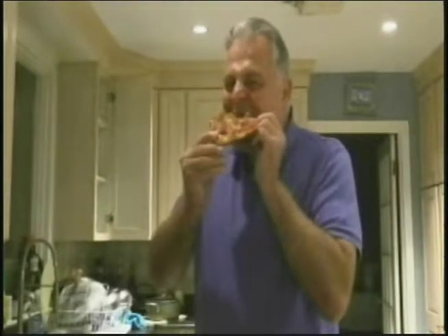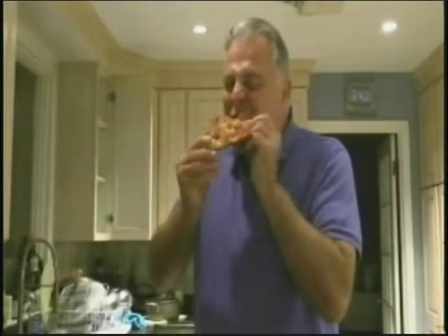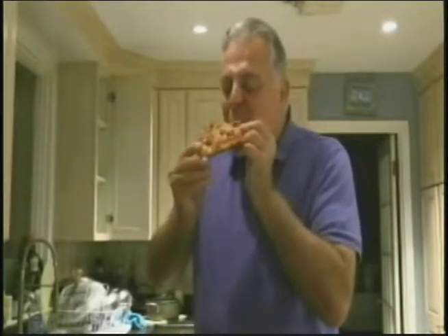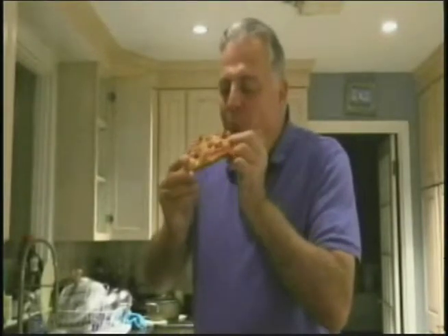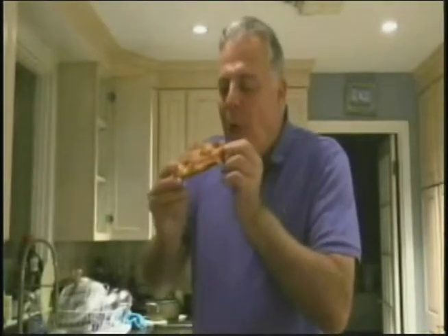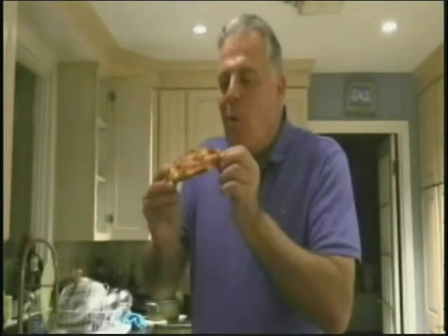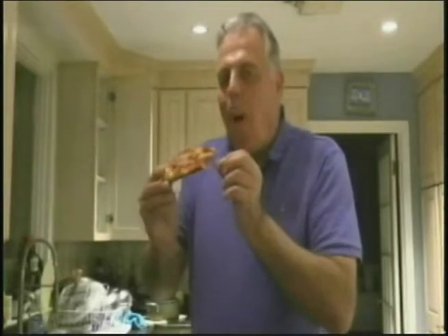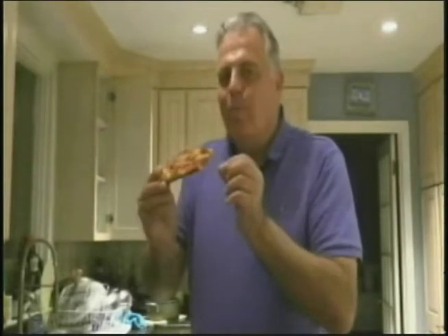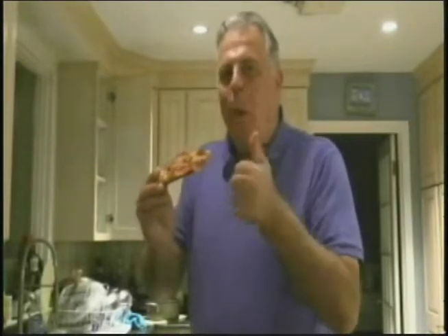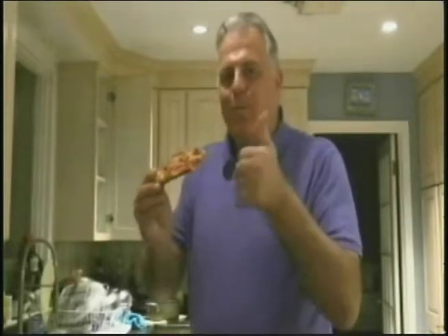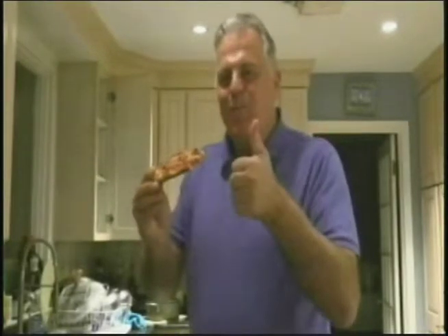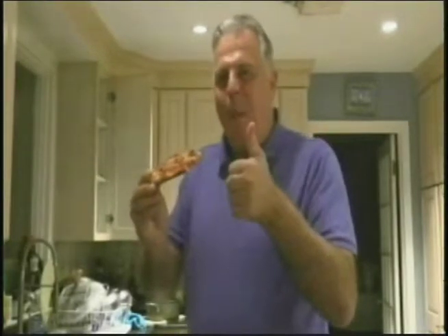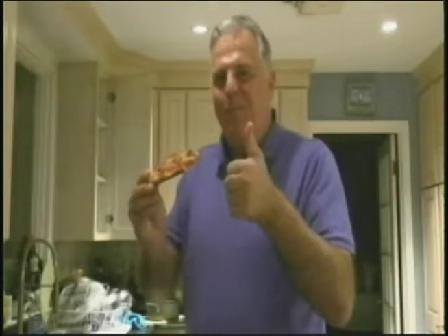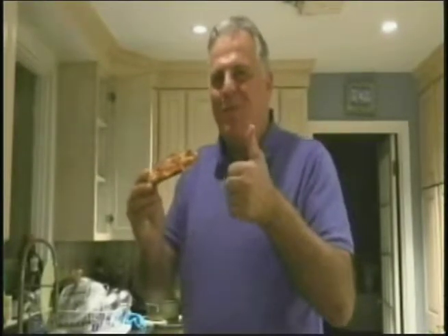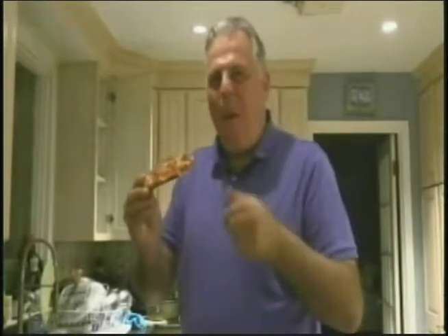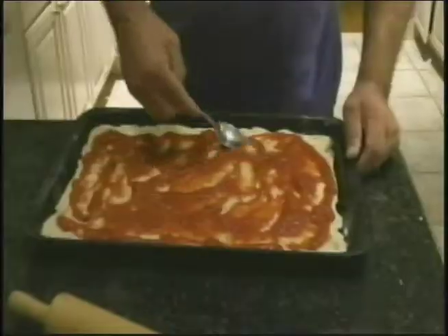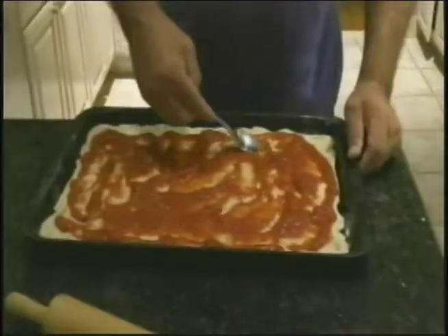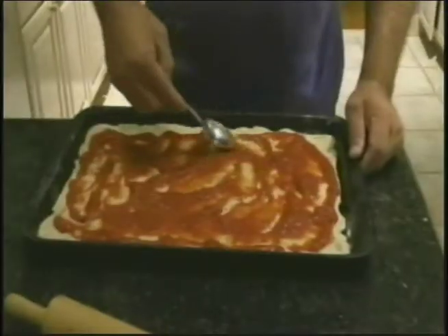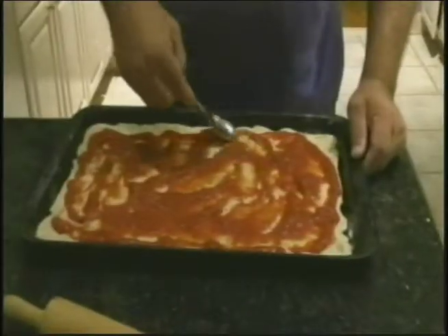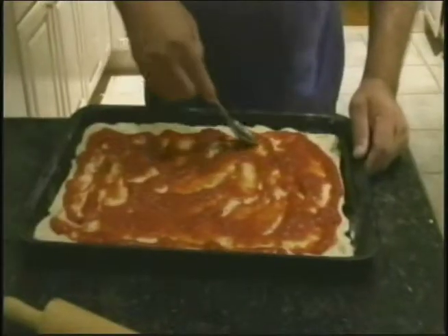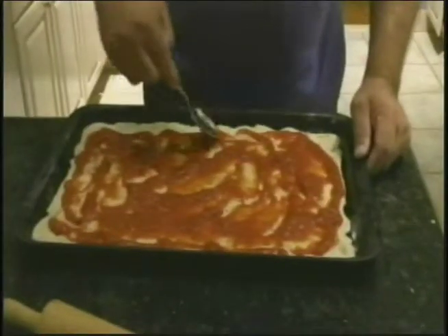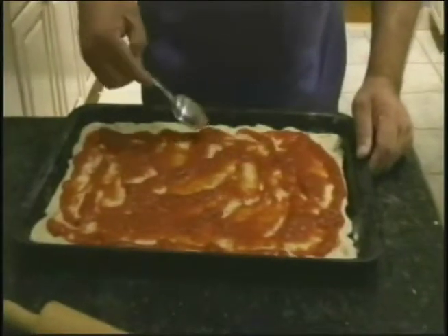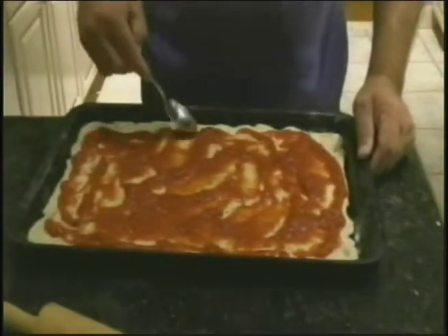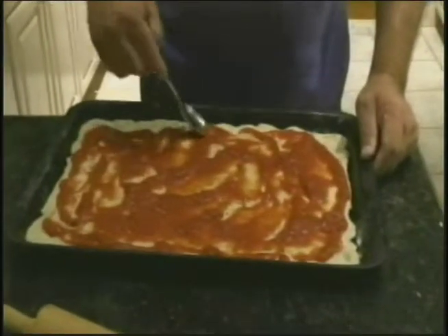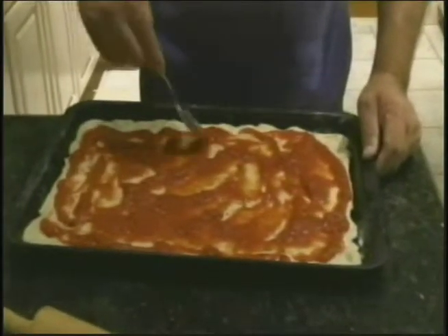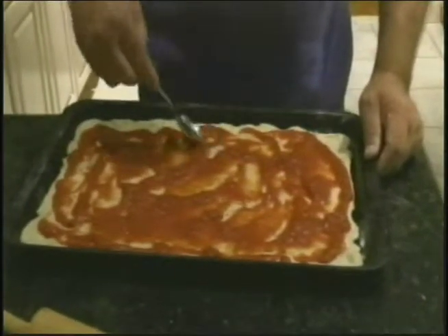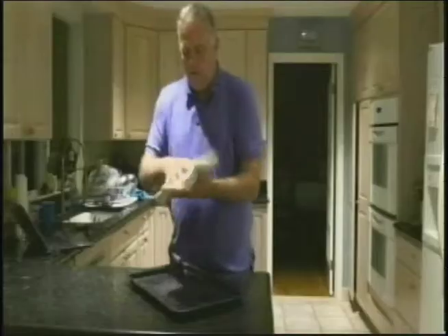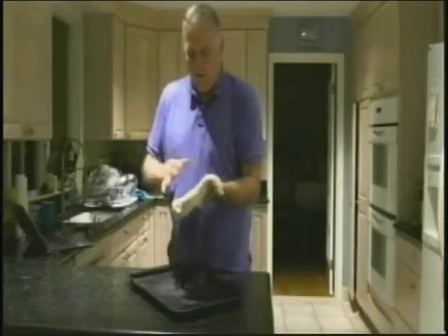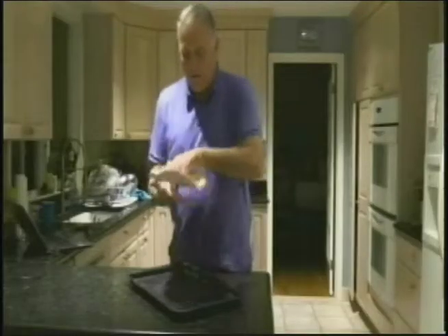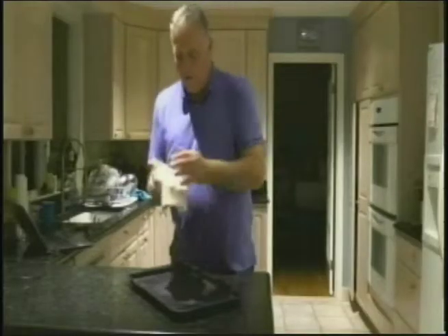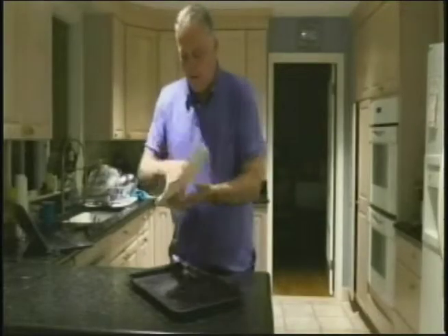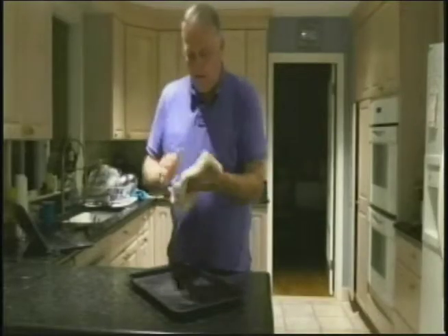Pizza. It's probably the greatest food ever created. Cheese, sauce, dough, plus whatever meaty toppings you want. What's not to love?